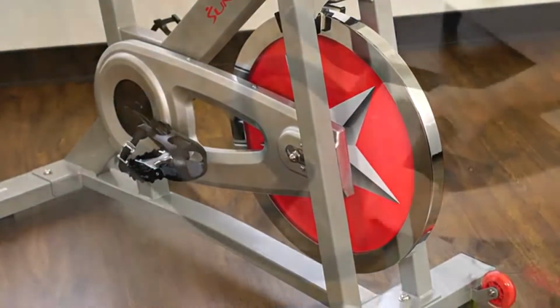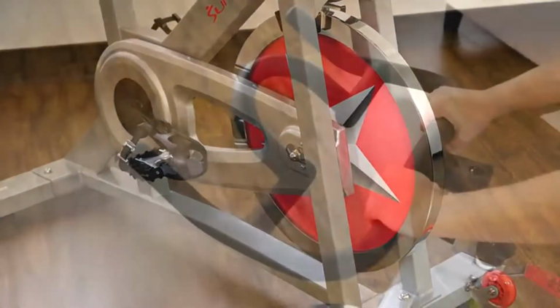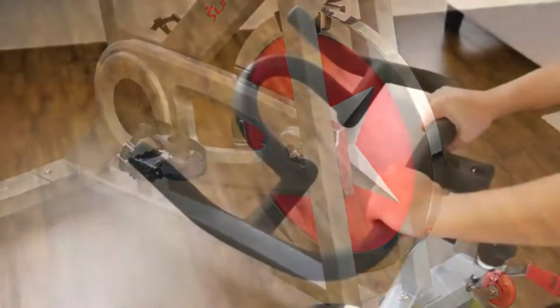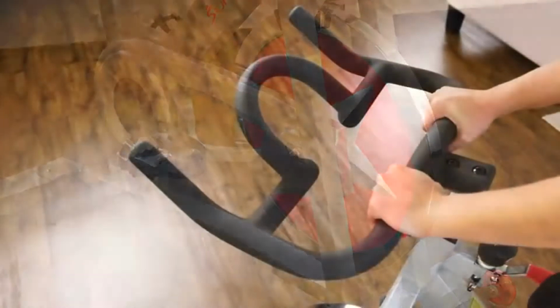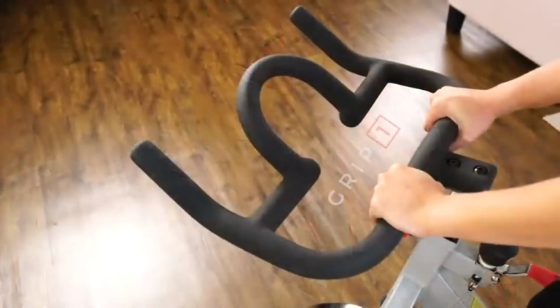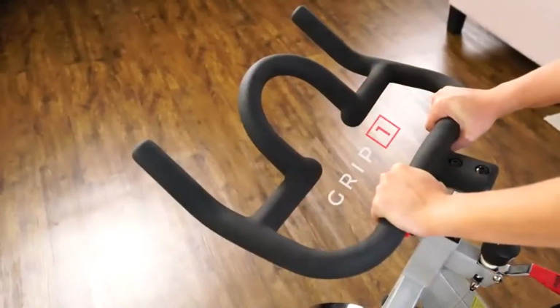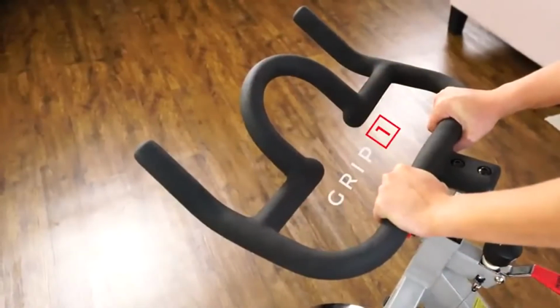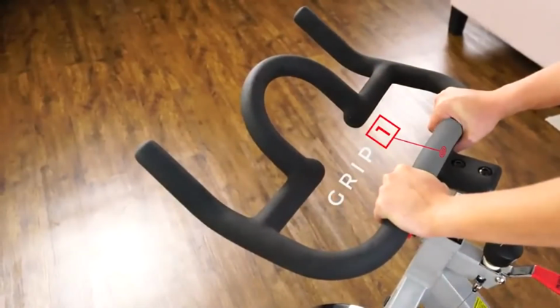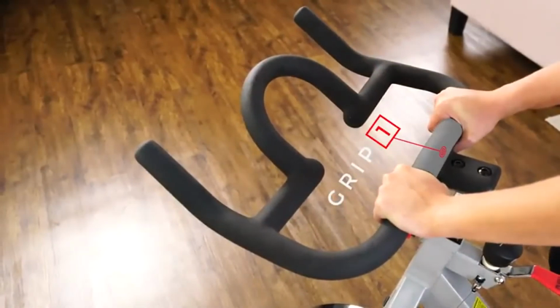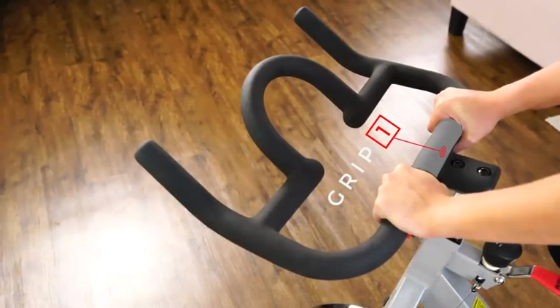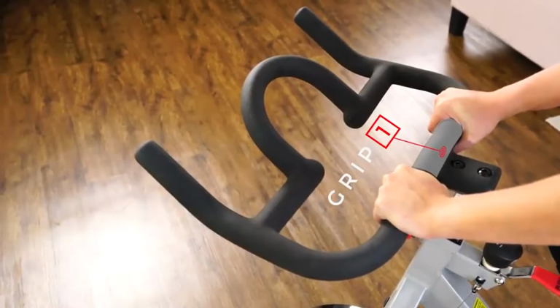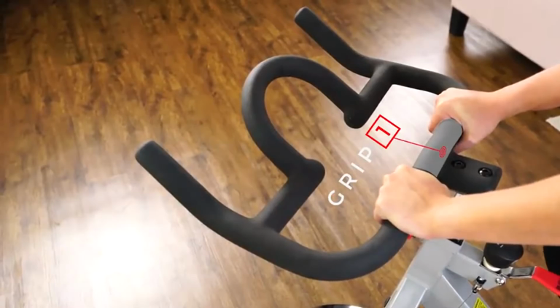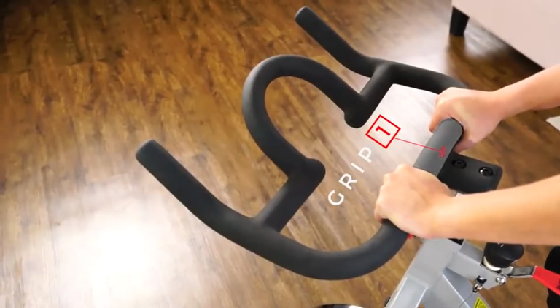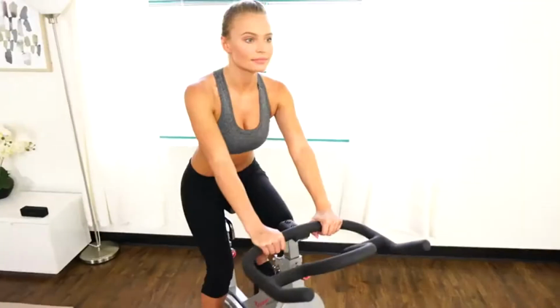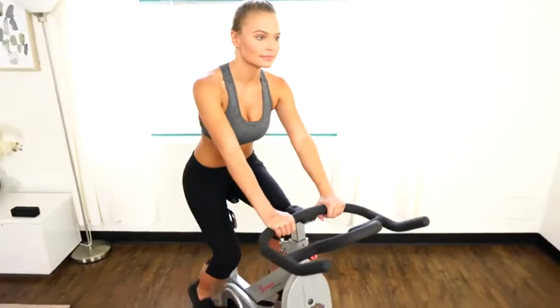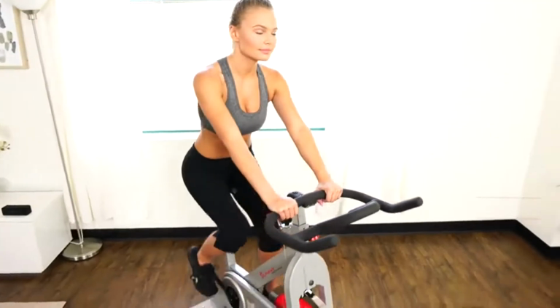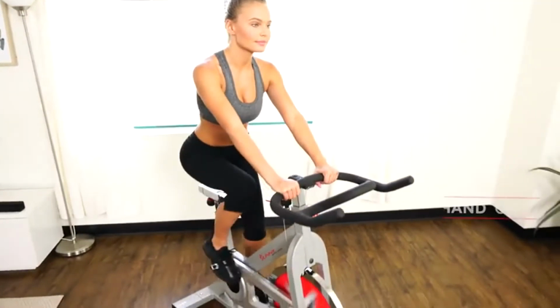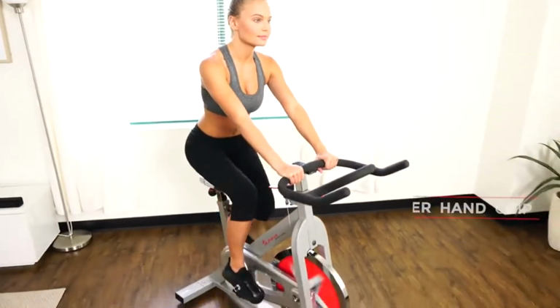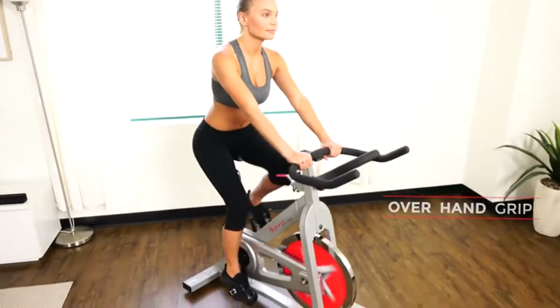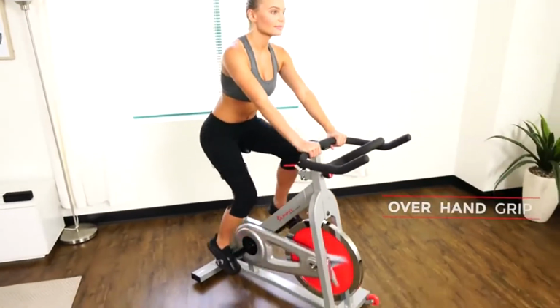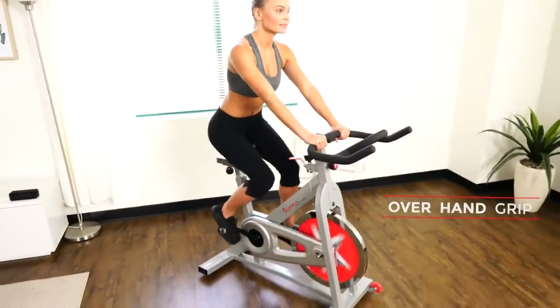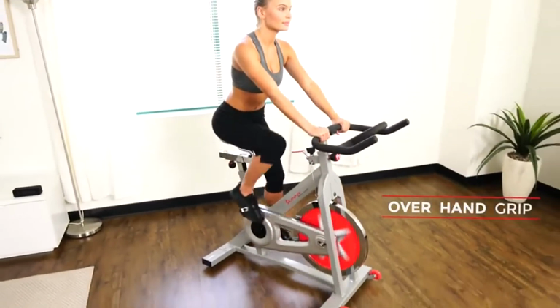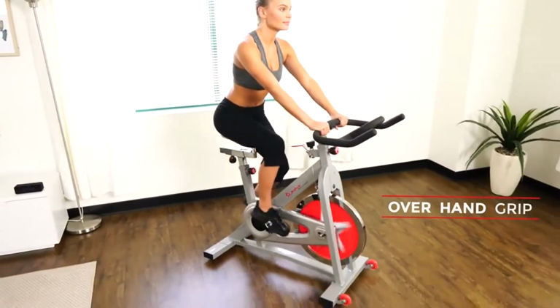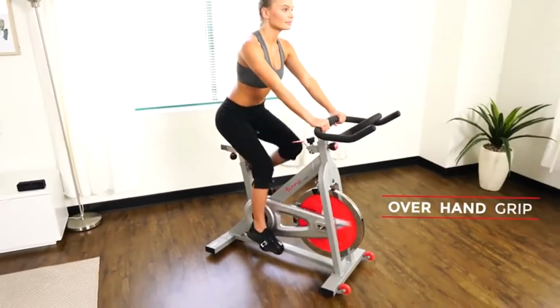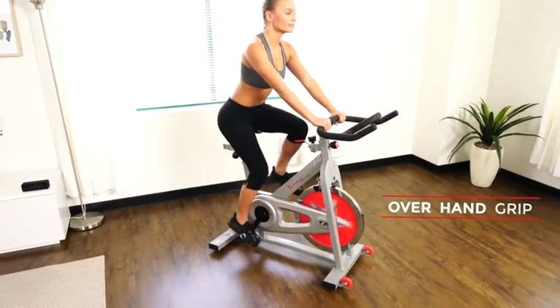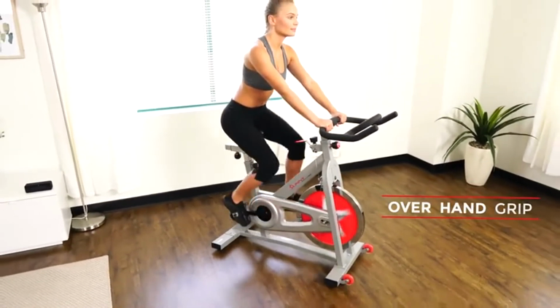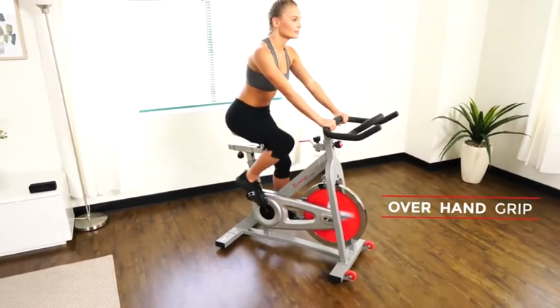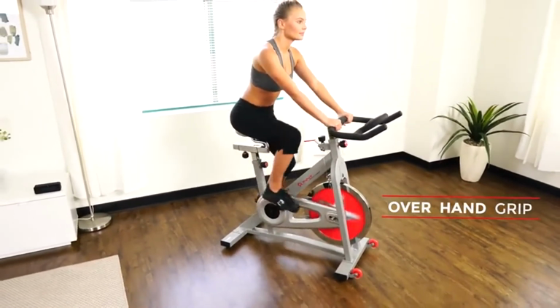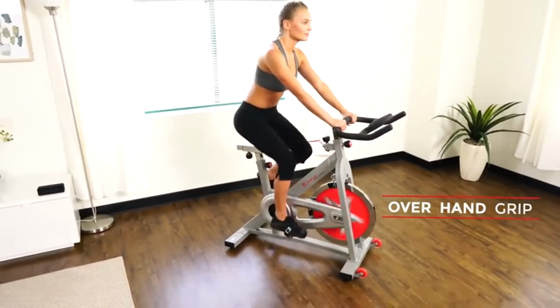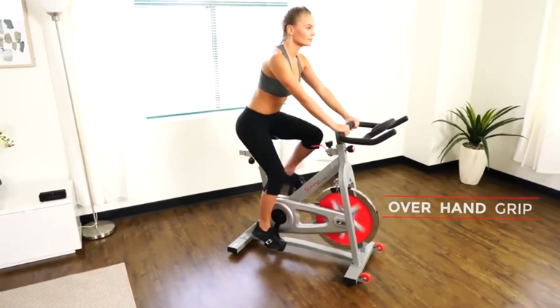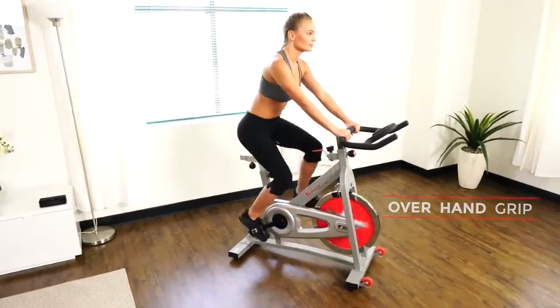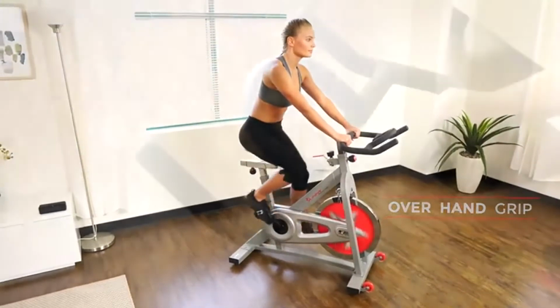The unique handlebar design allows riders to utilize versatile positions with the various grips.